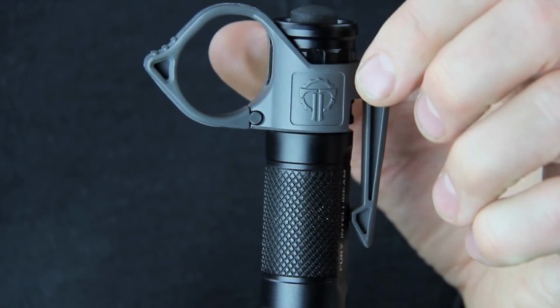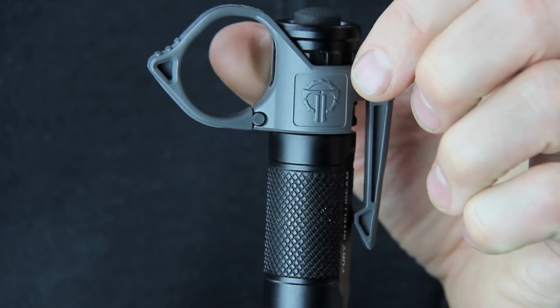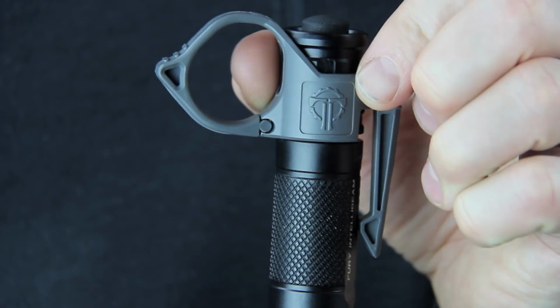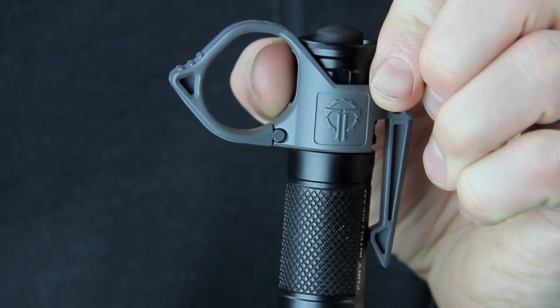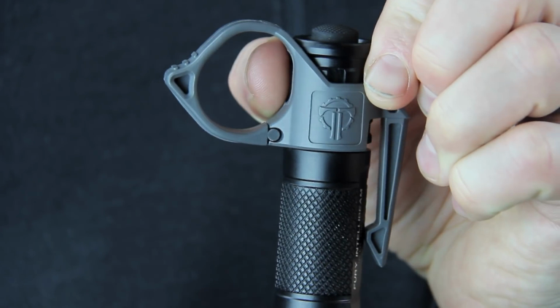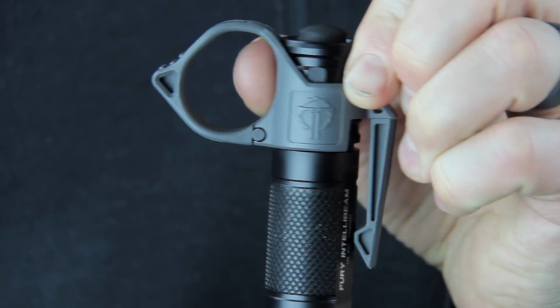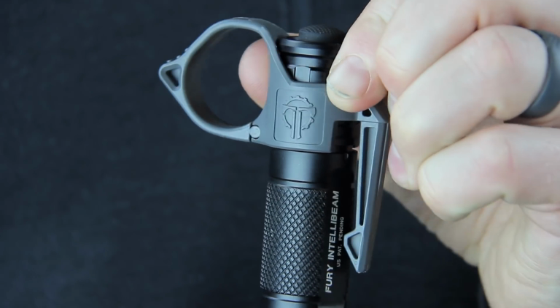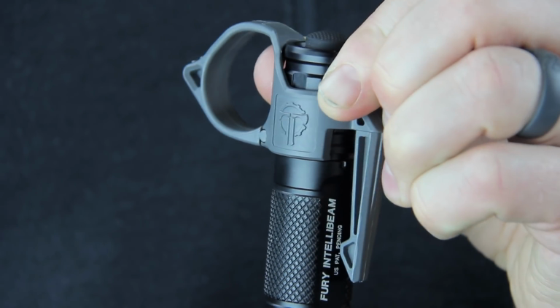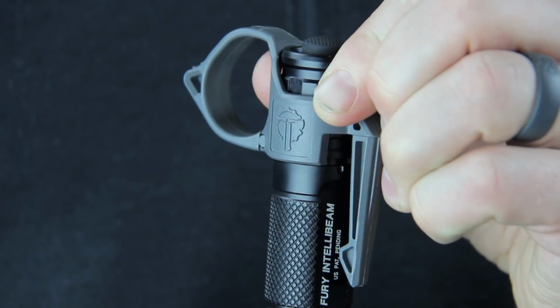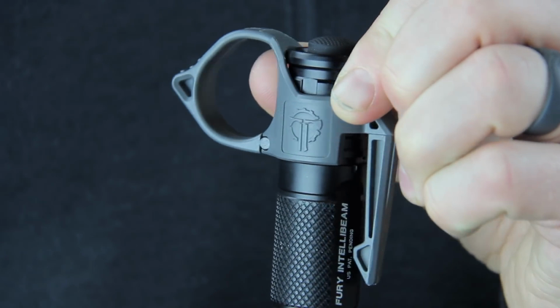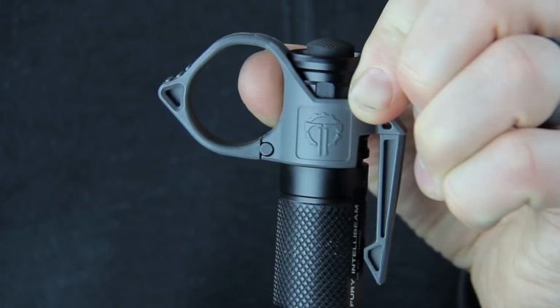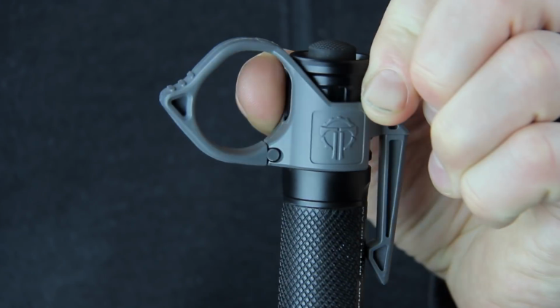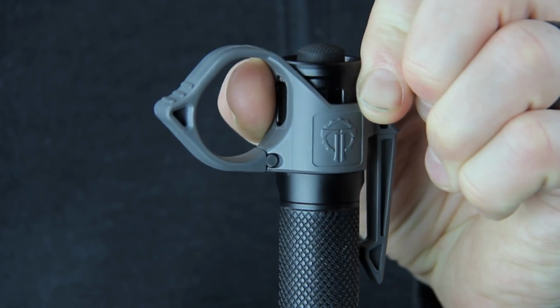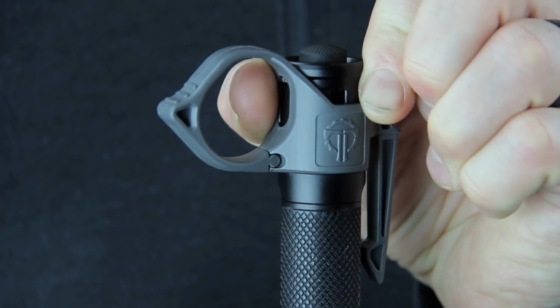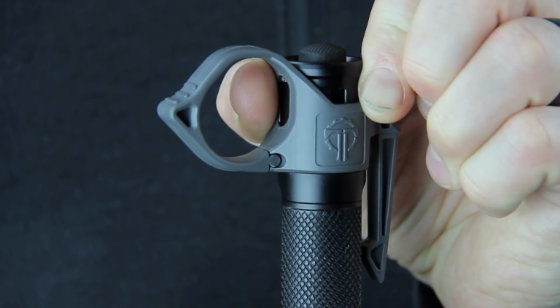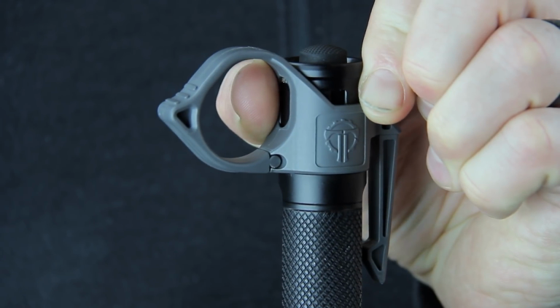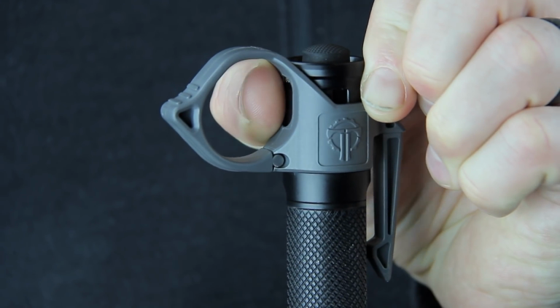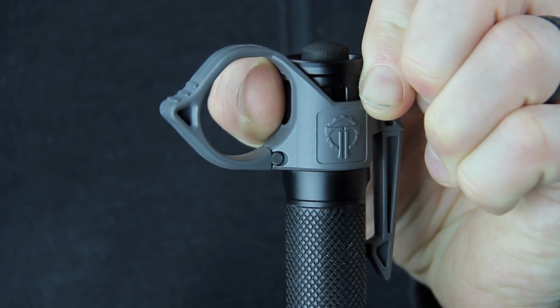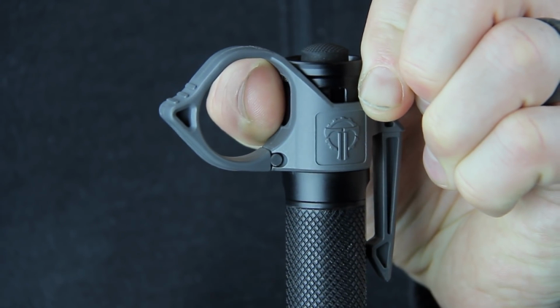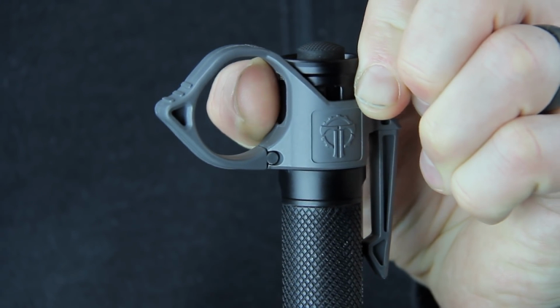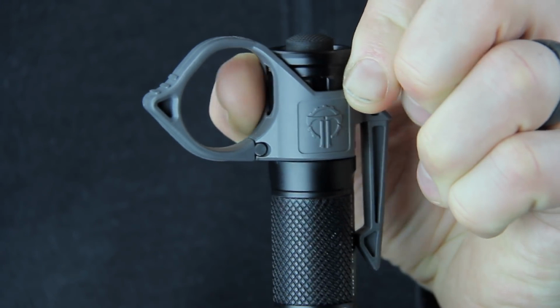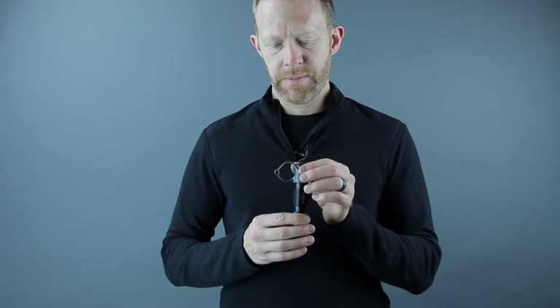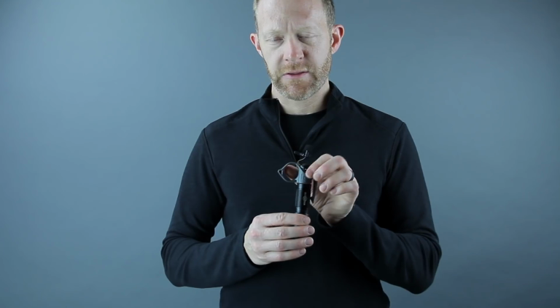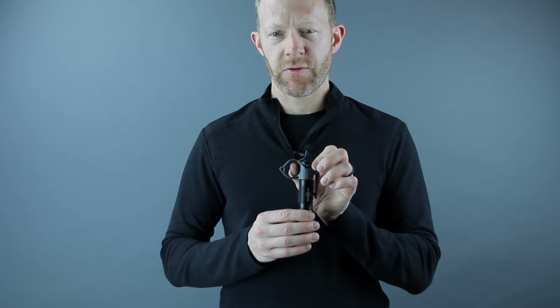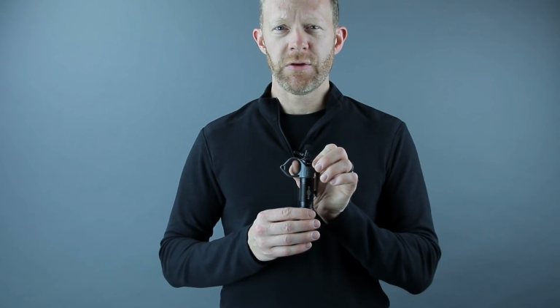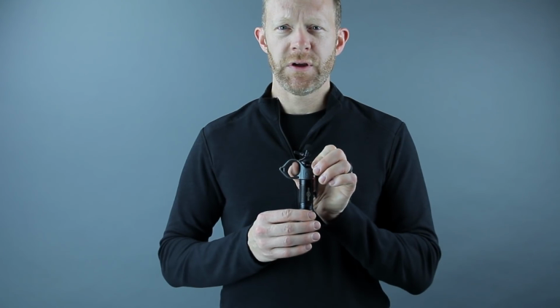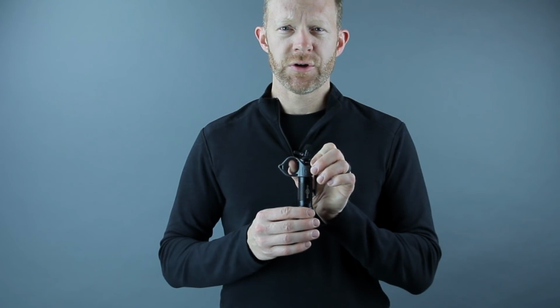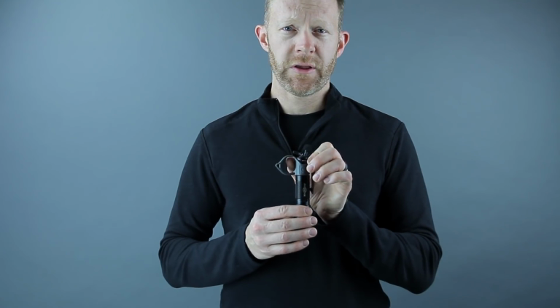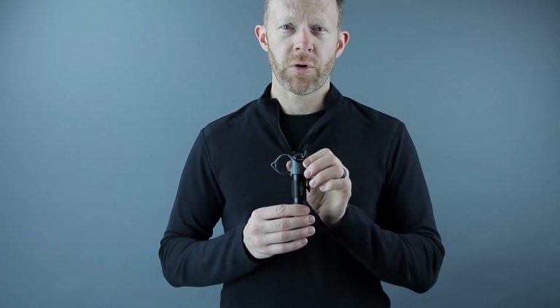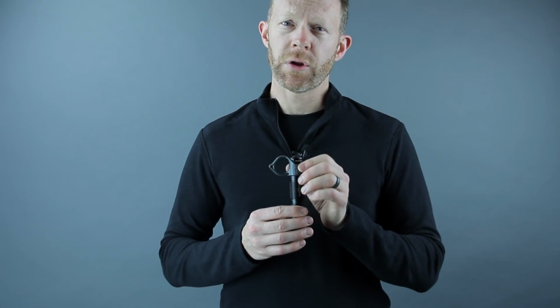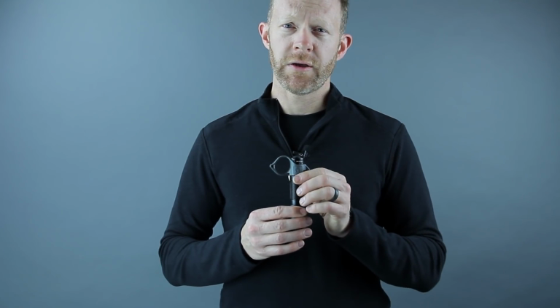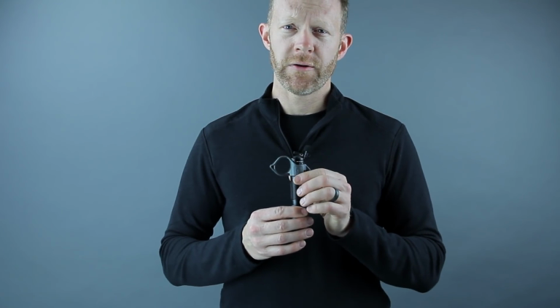So whether you're replacing batteries or just installing the Switchback for the first time, that's a great new feature and it makes it a whole lot easier.